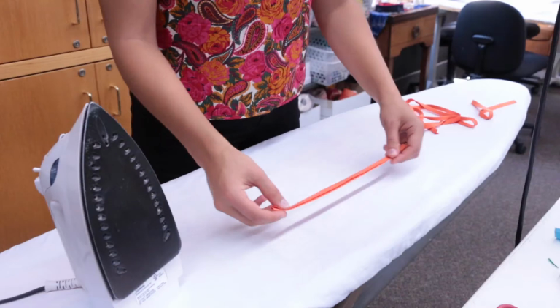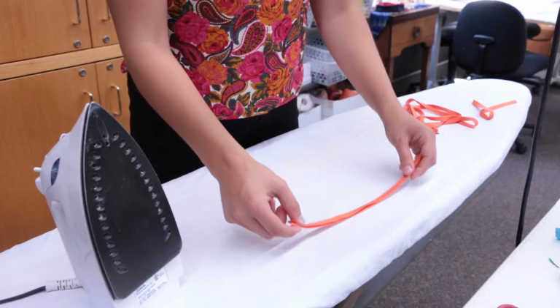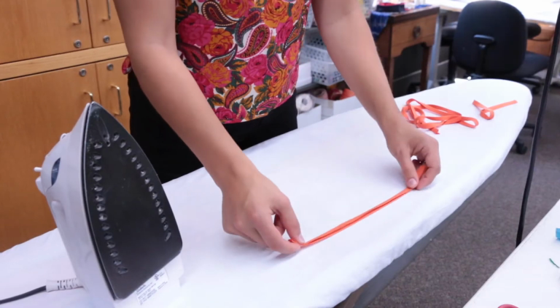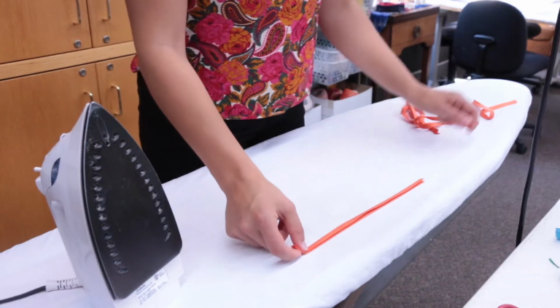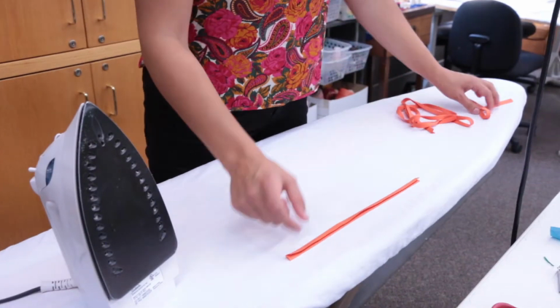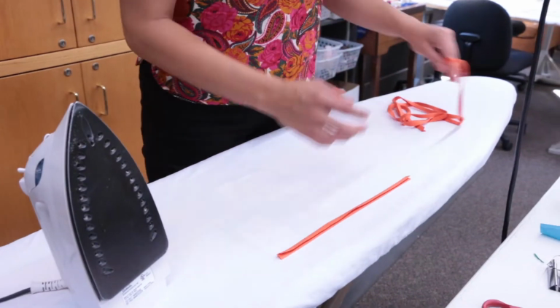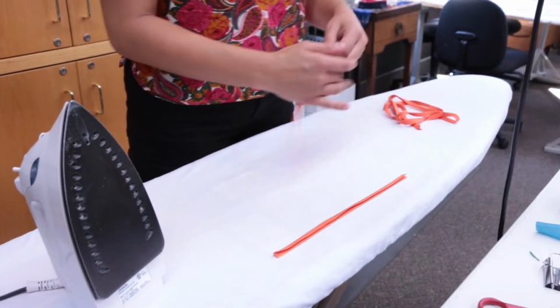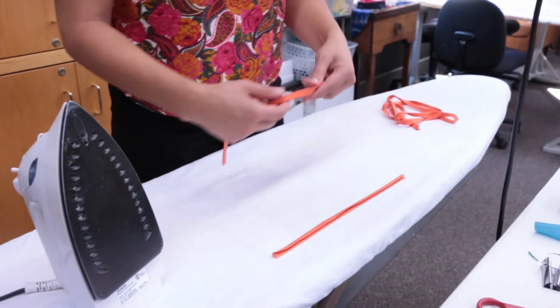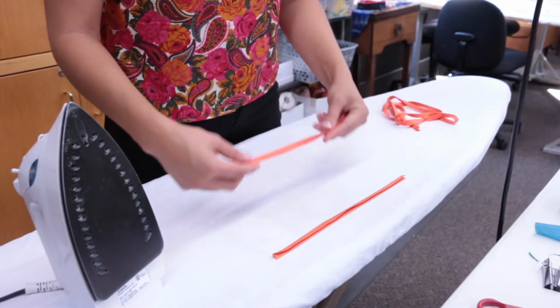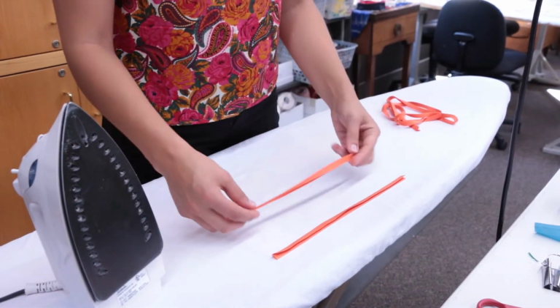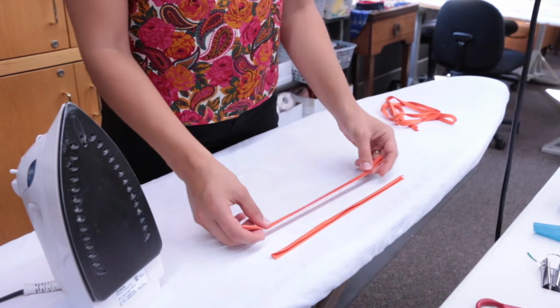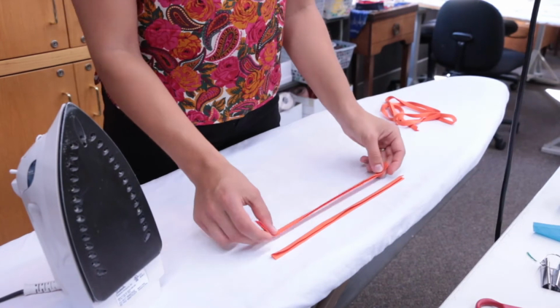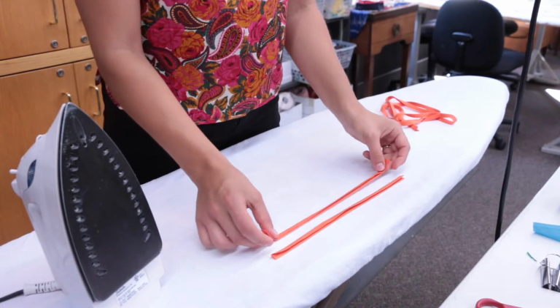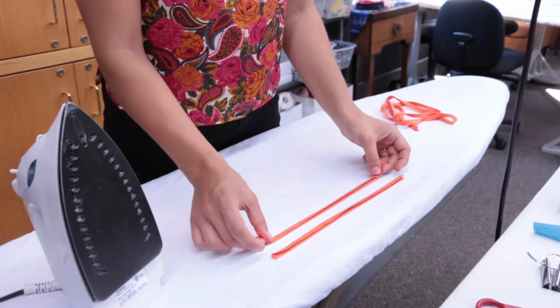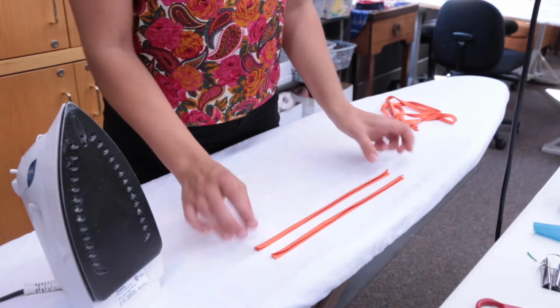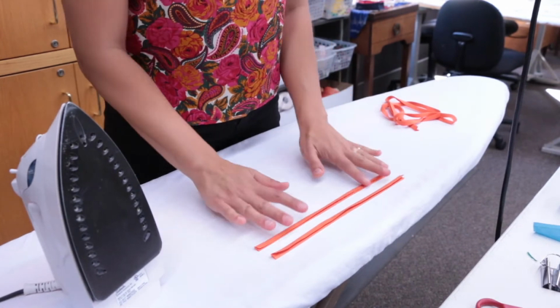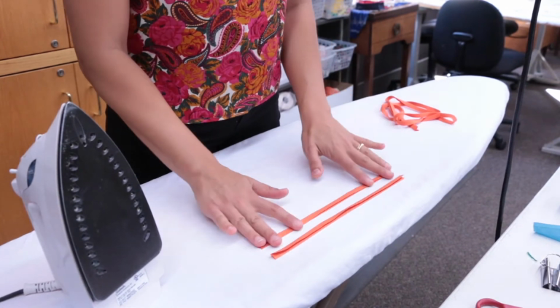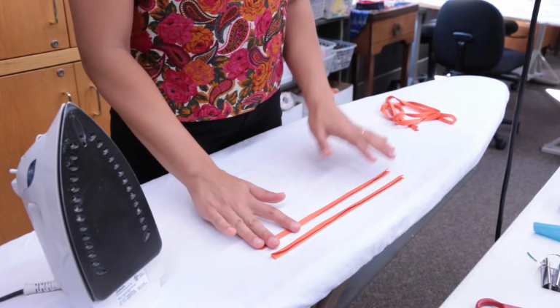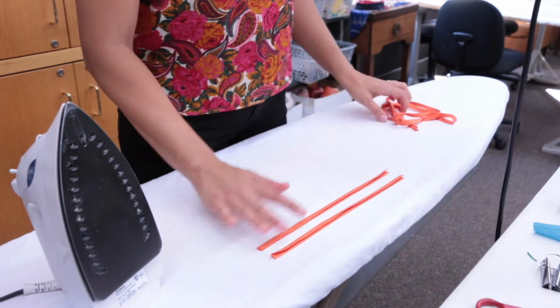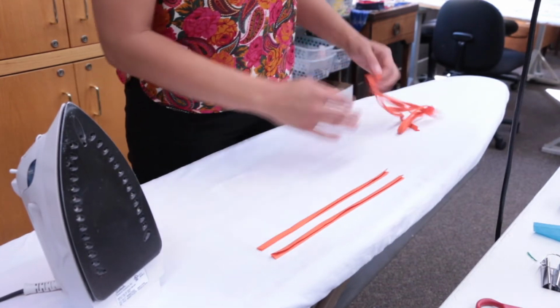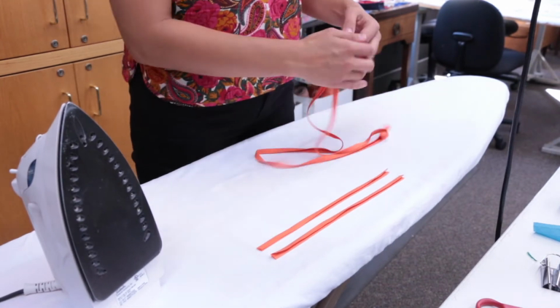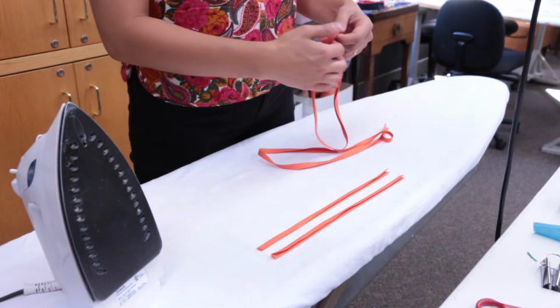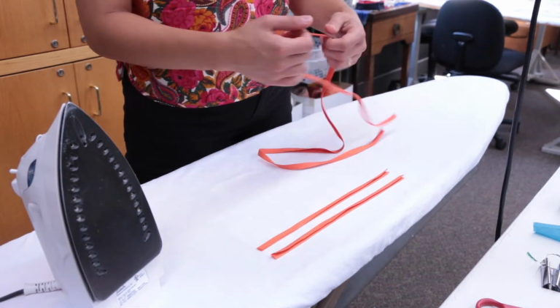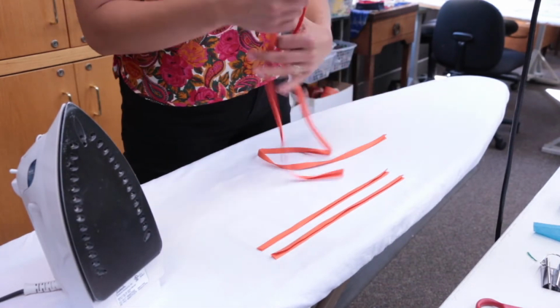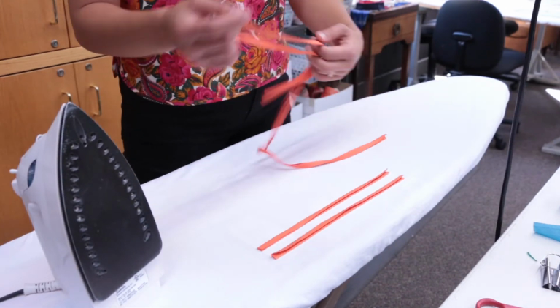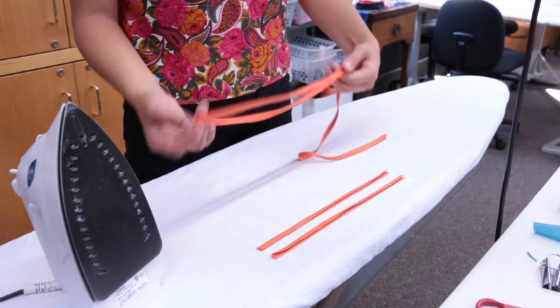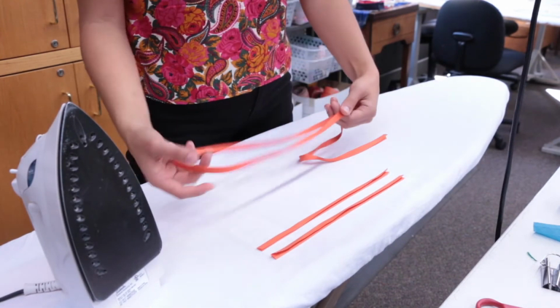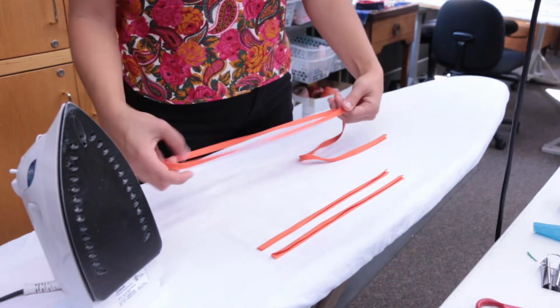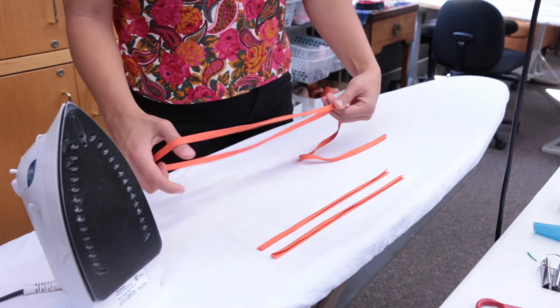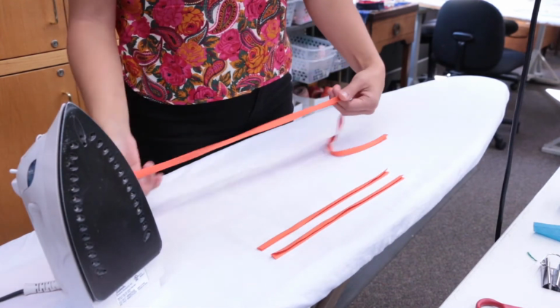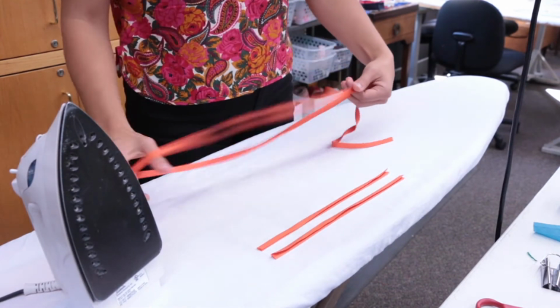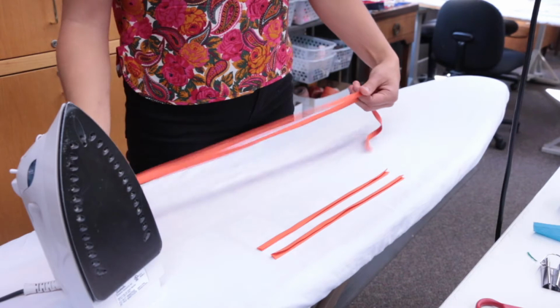For the gown, you'll need two short strips of bias tape, about 10 inches each, and a long one that's about 52 inches.